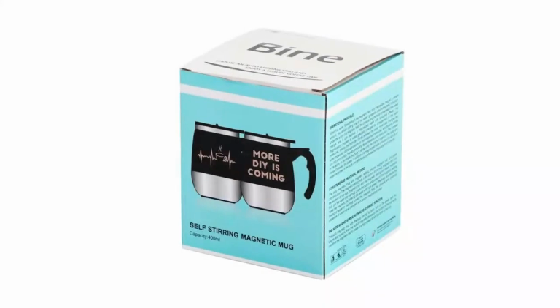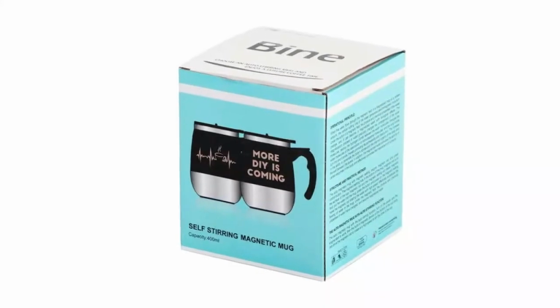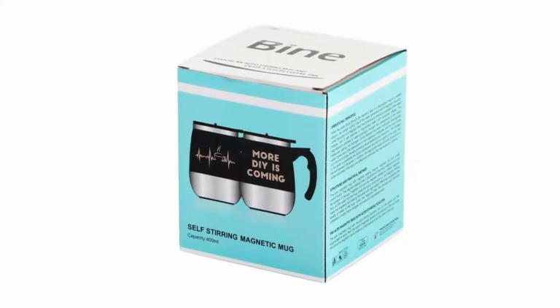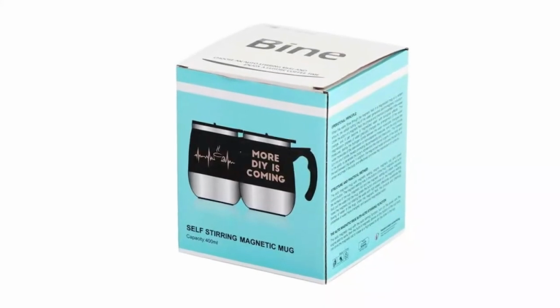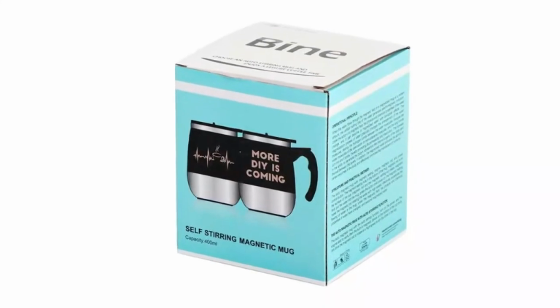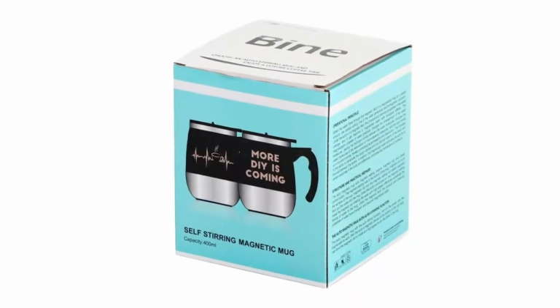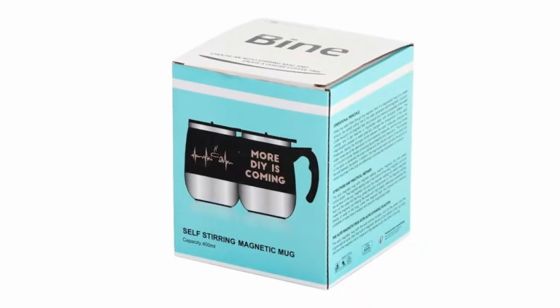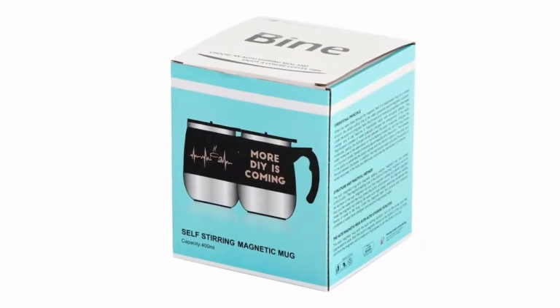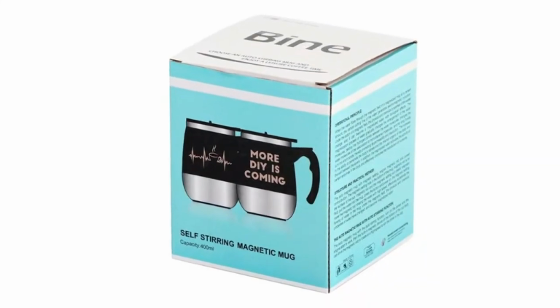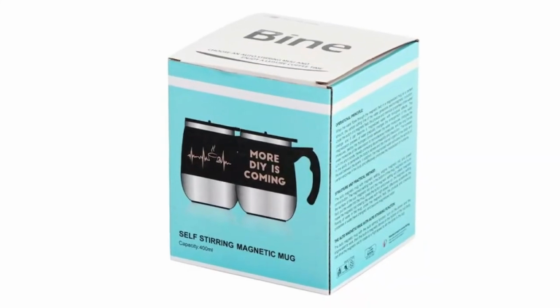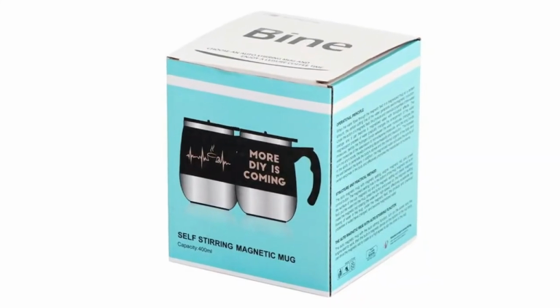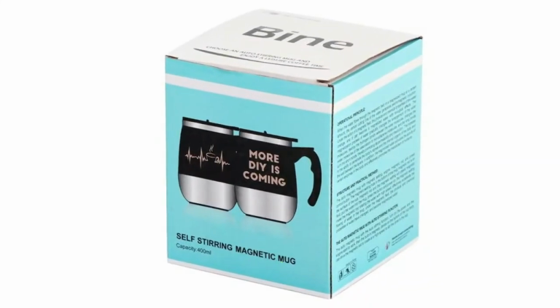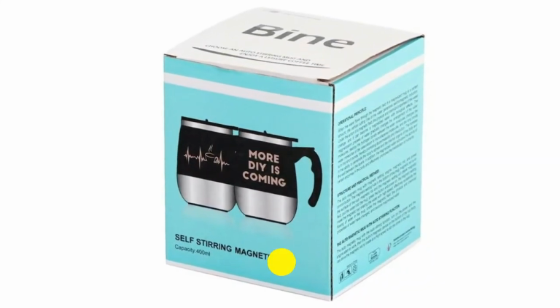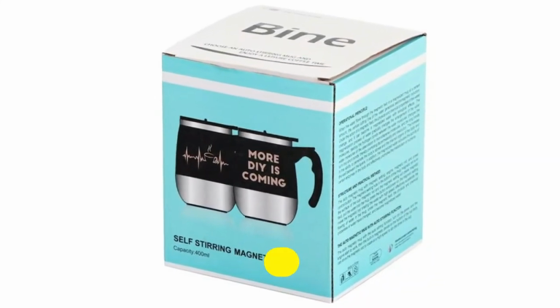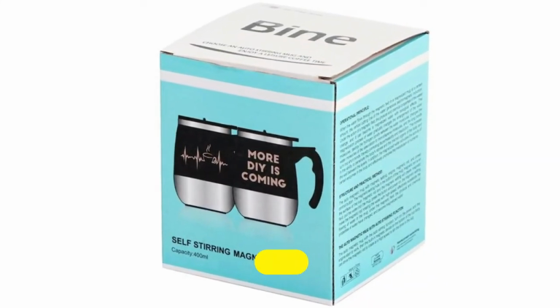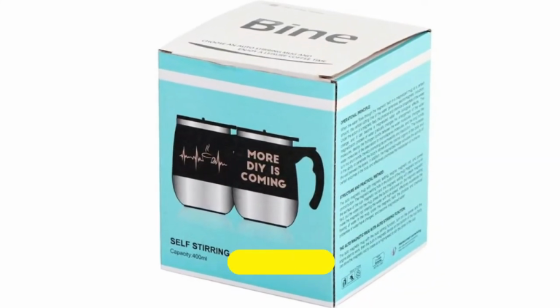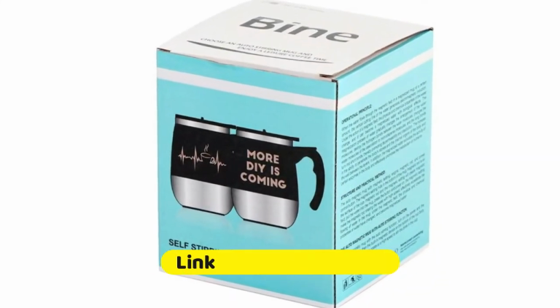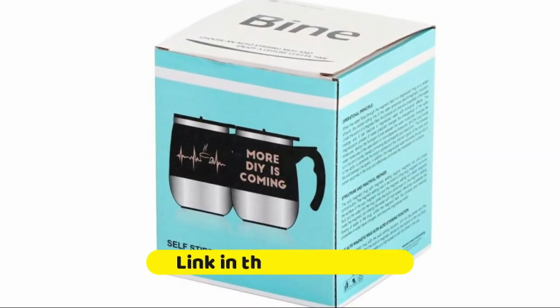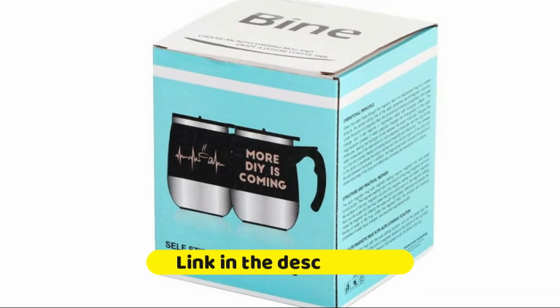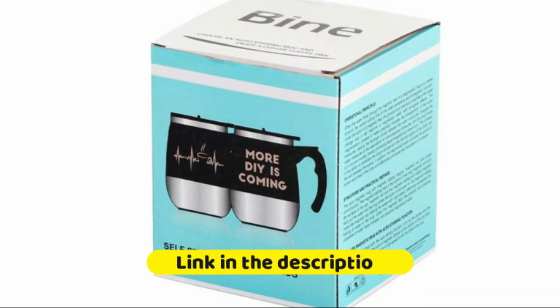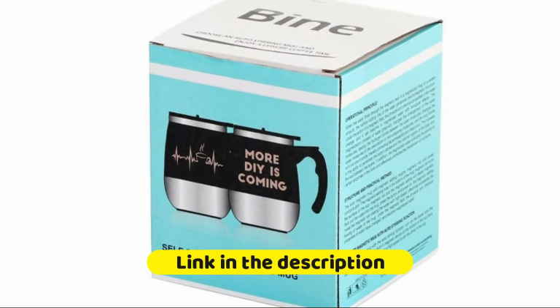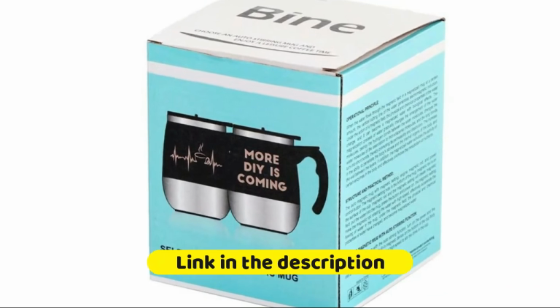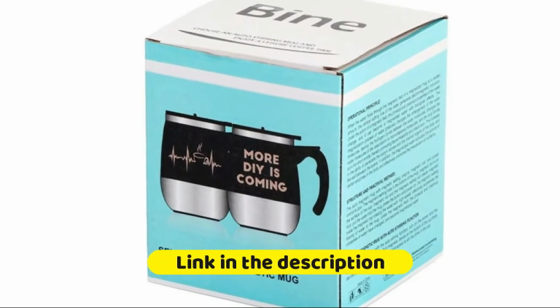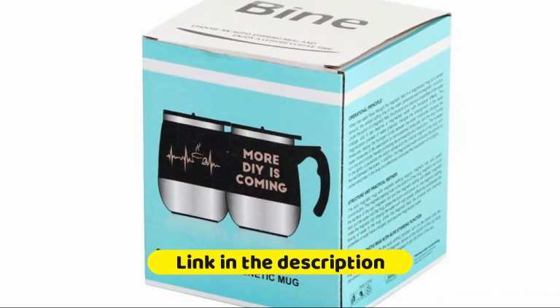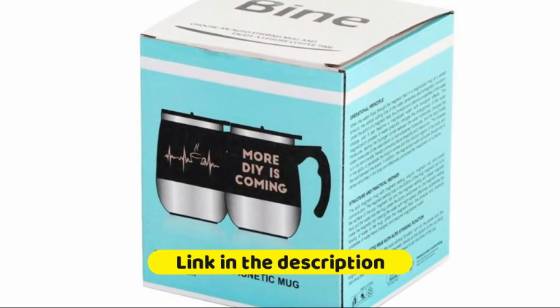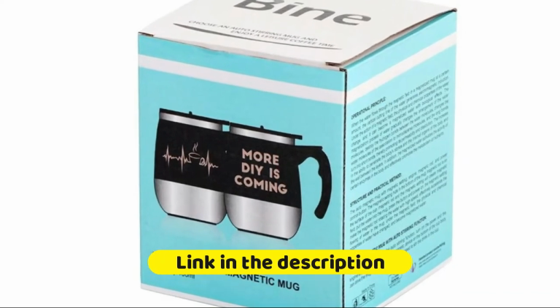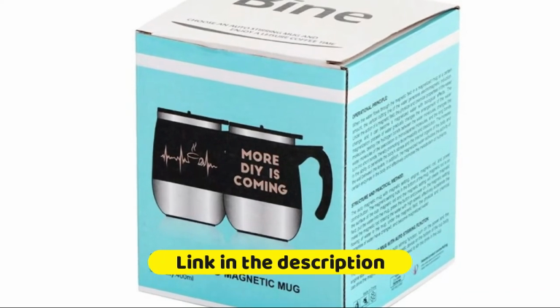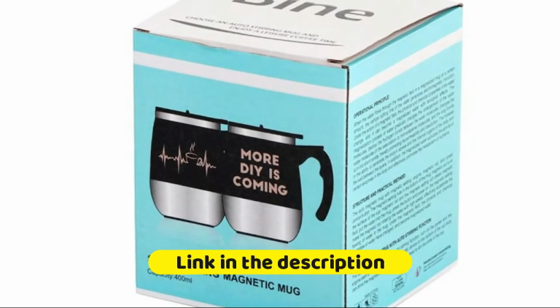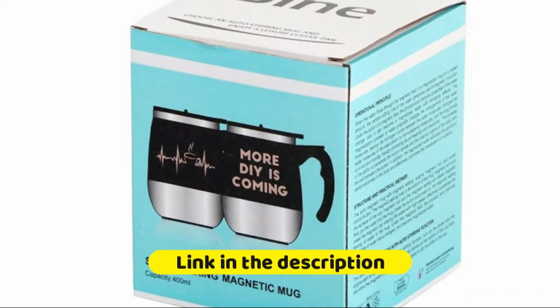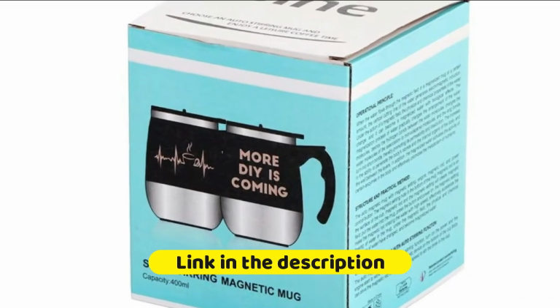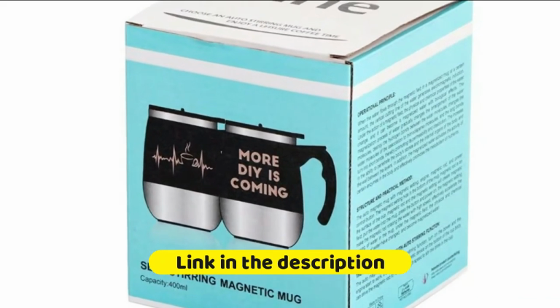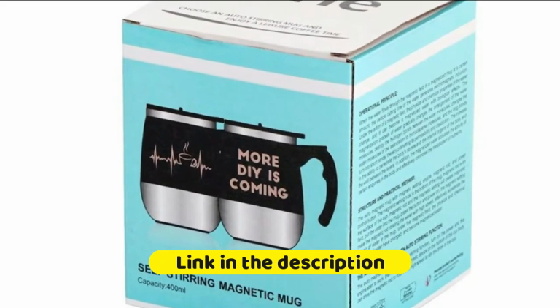No more stirring your beverage with a spoon. All you need to do is simply press the yellow button to make it stir, then wait and drink in a minute.